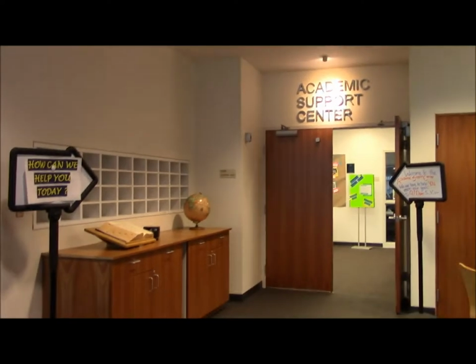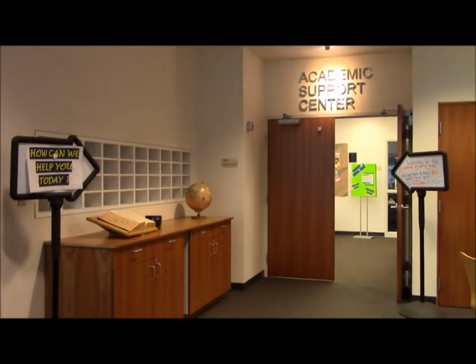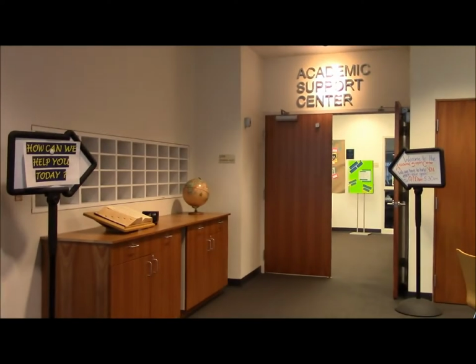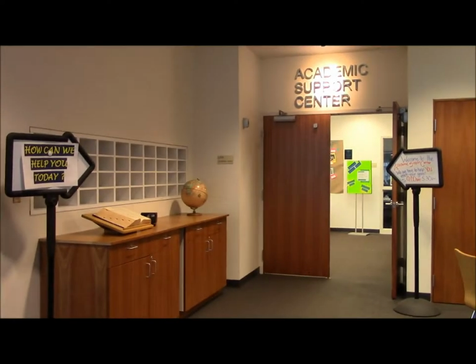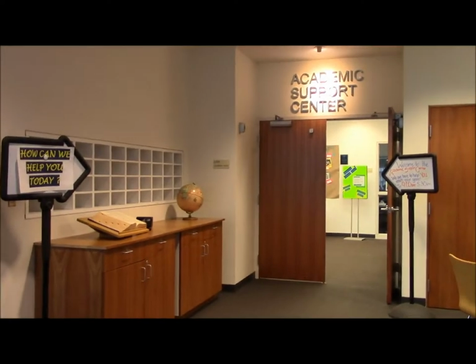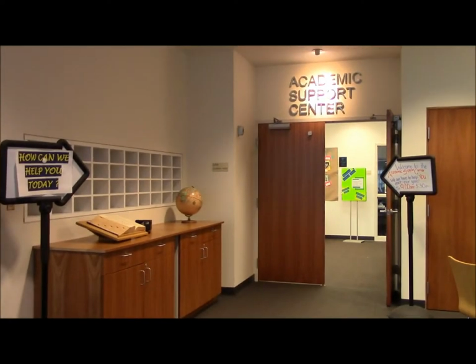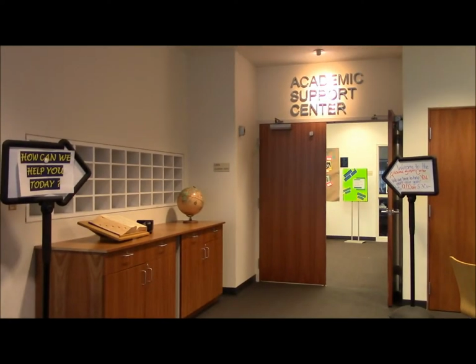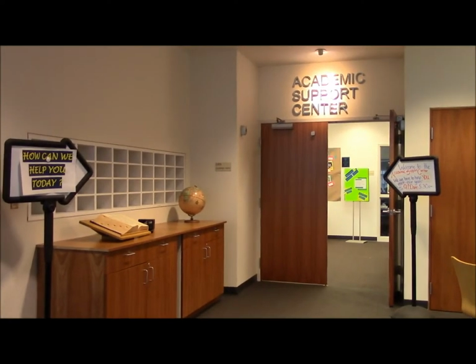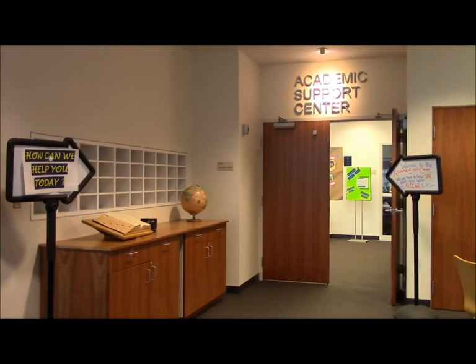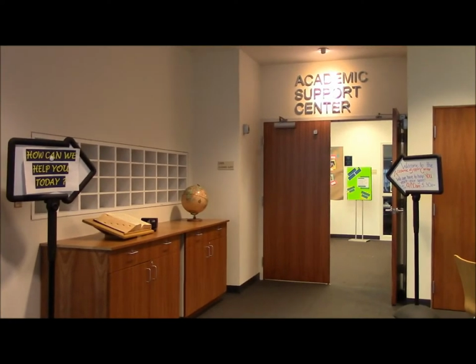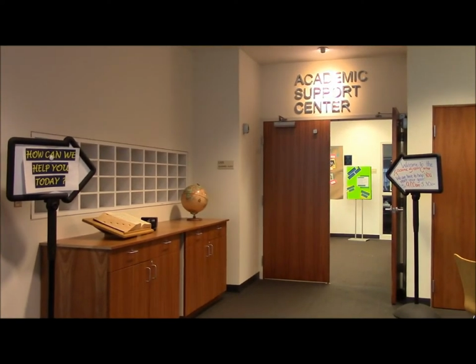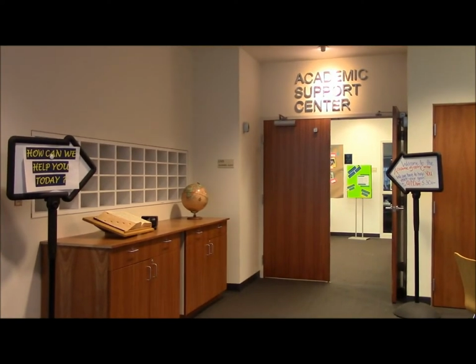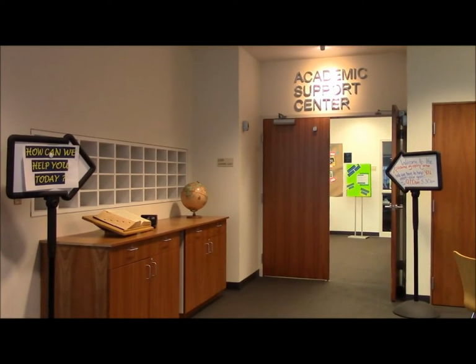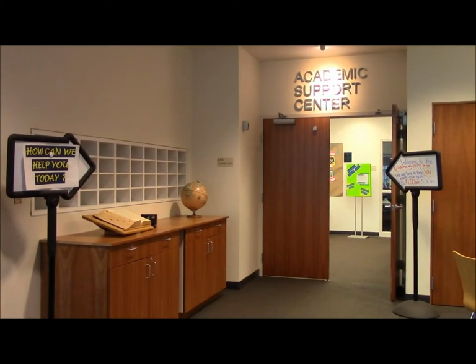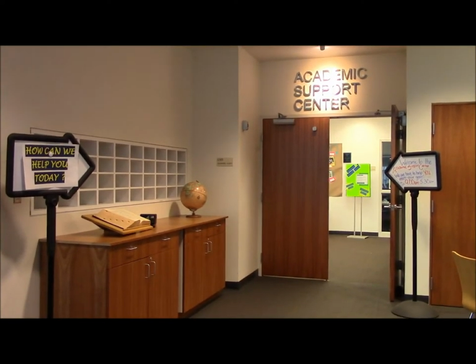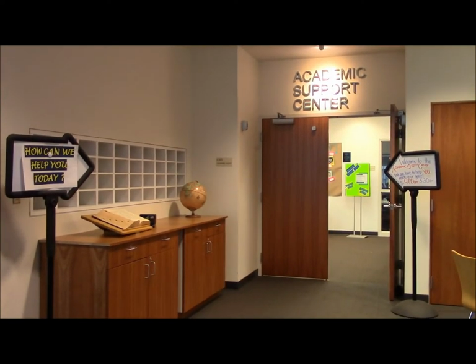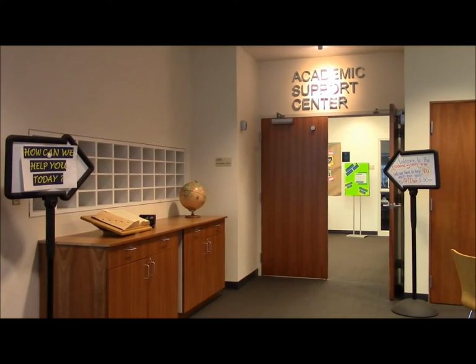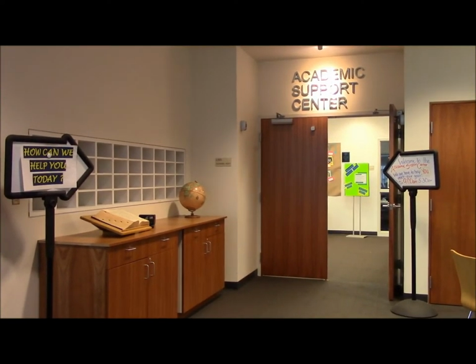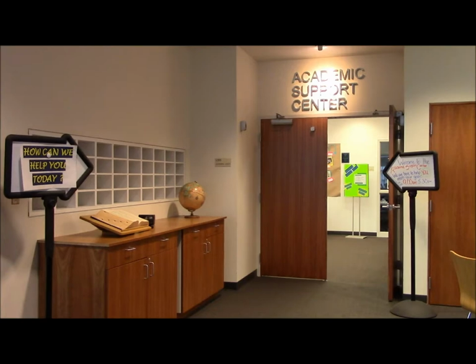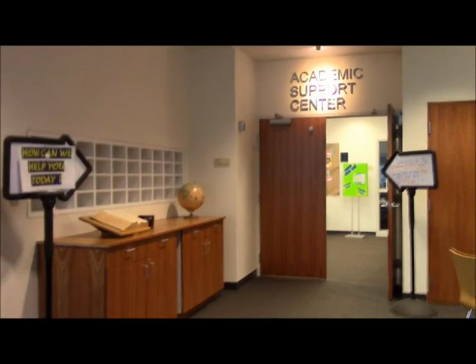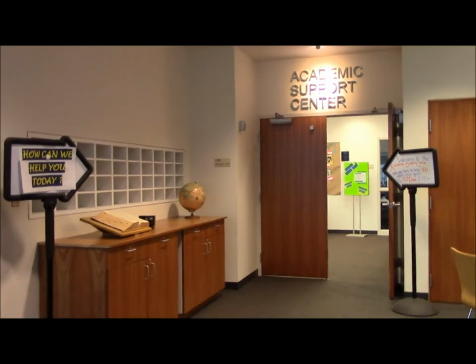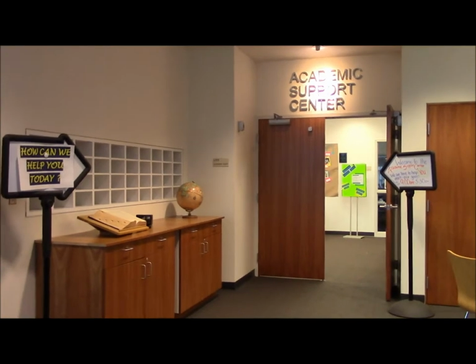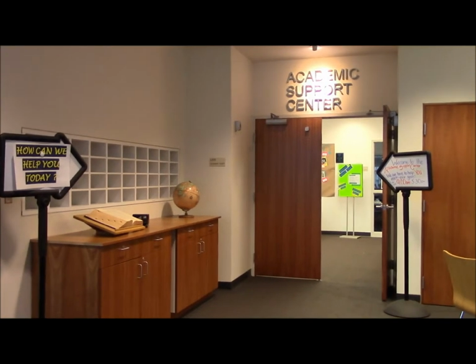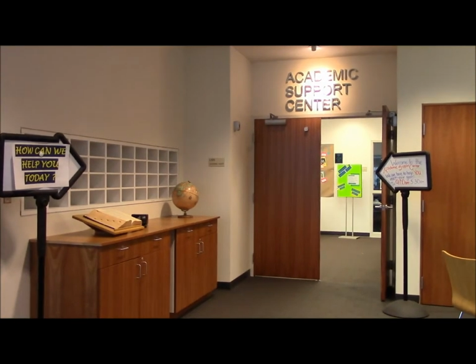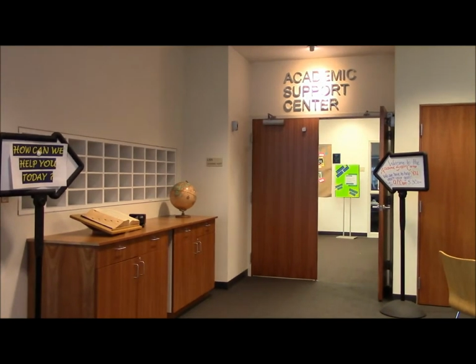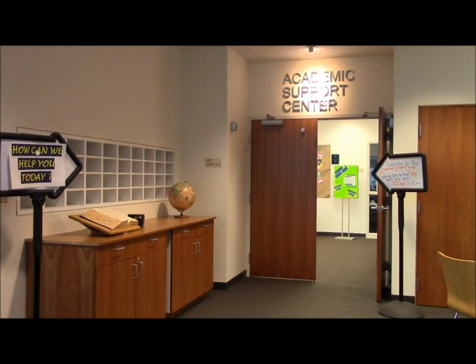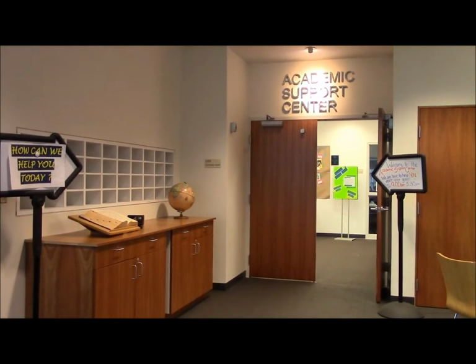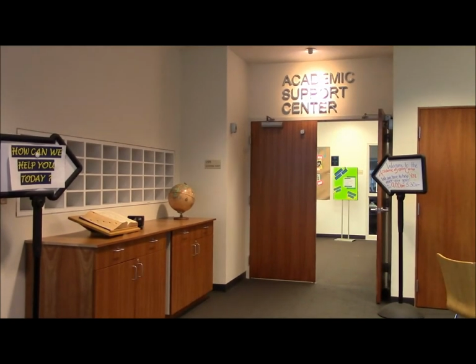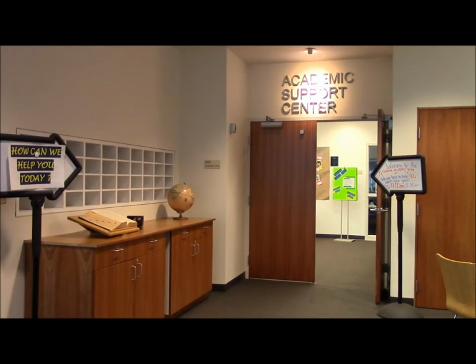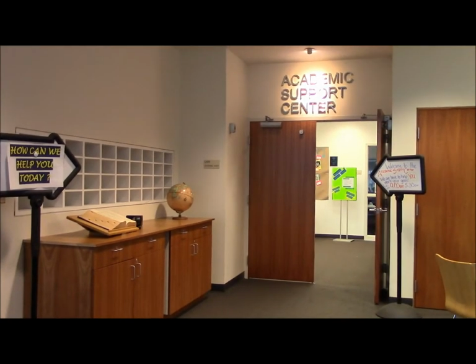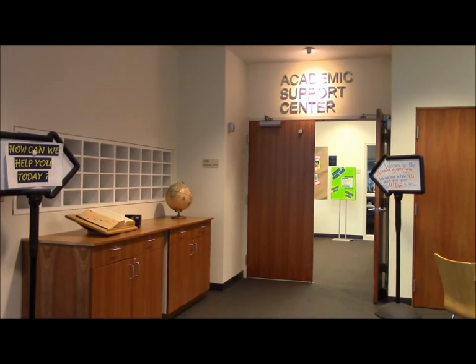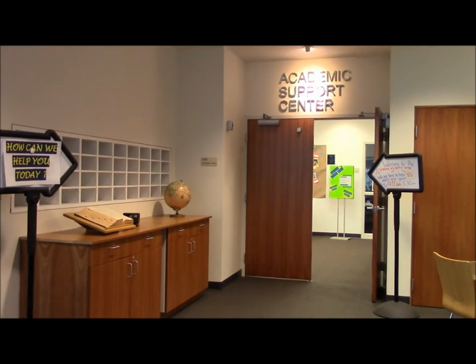Need help practicing a presentation? Let me take you on a quick tour of our presentation room here at the Academic Support Center.